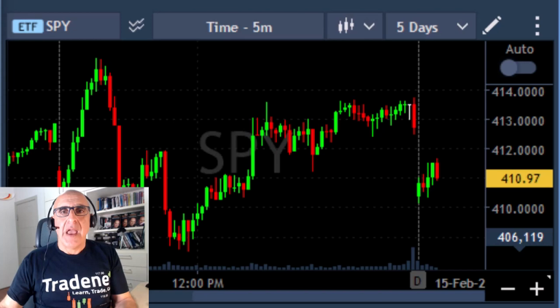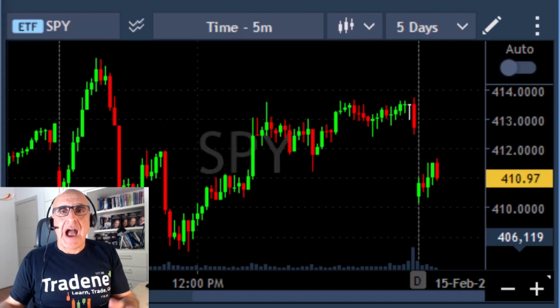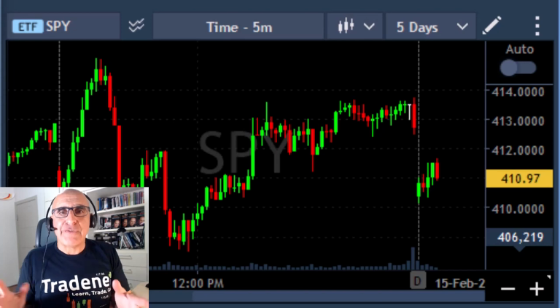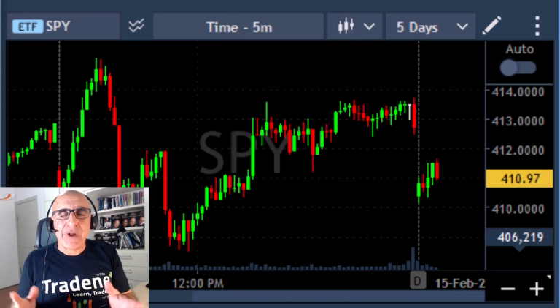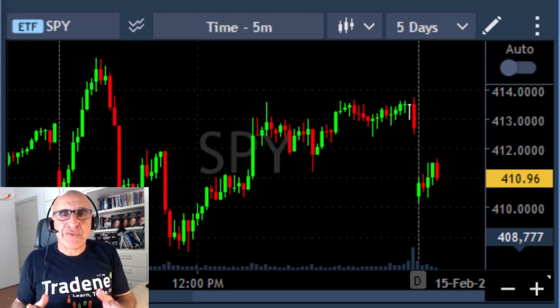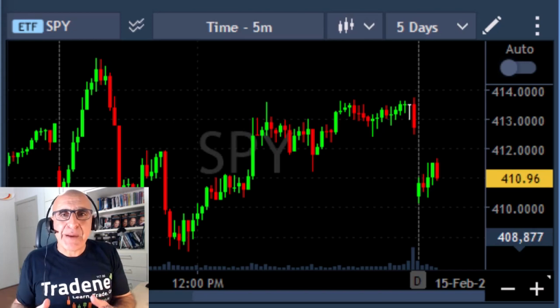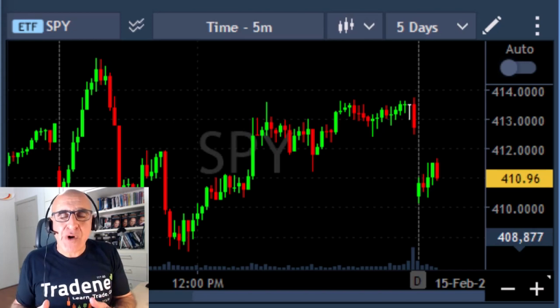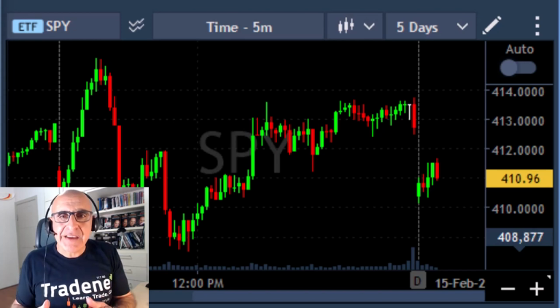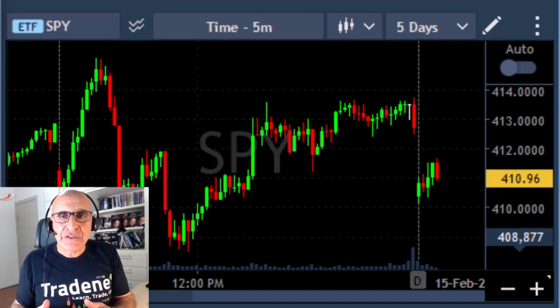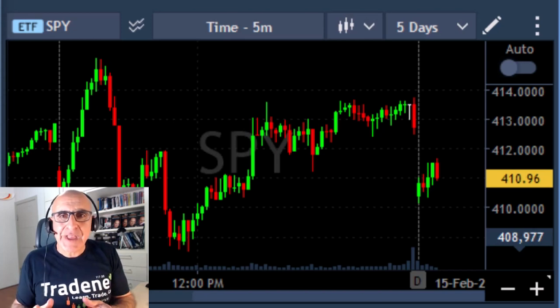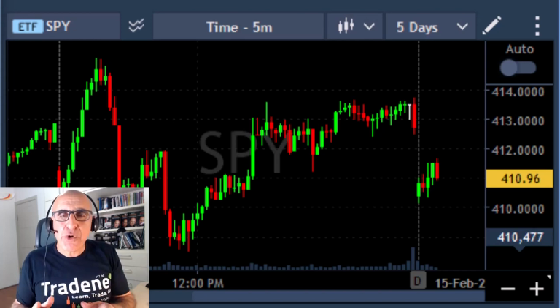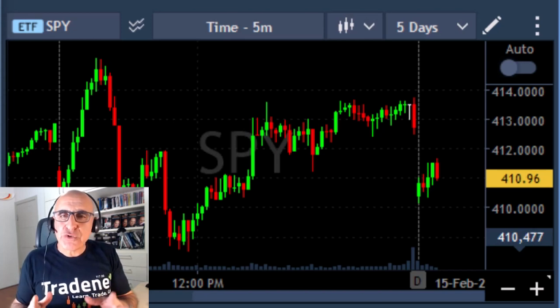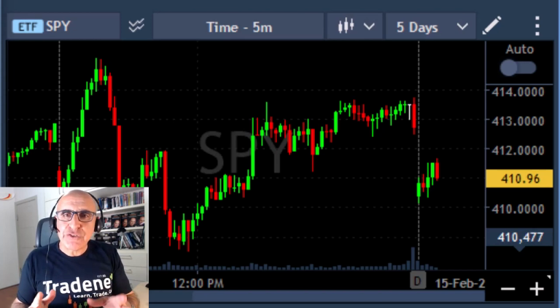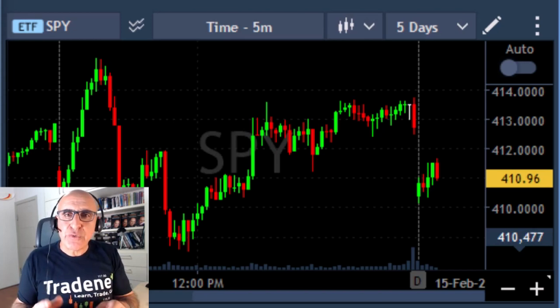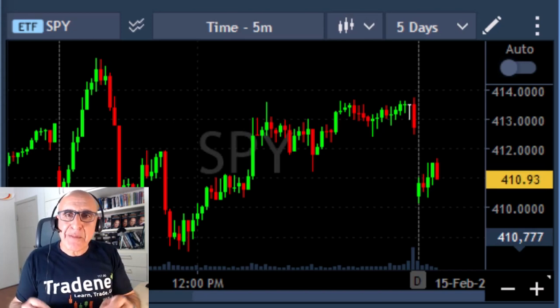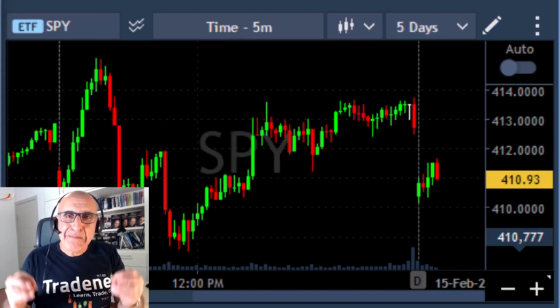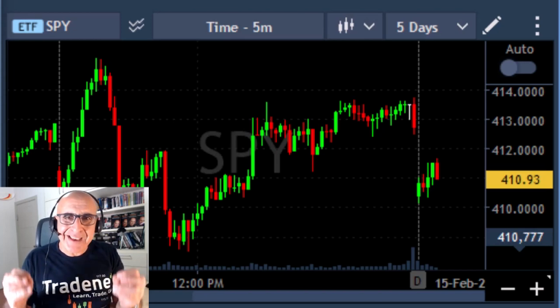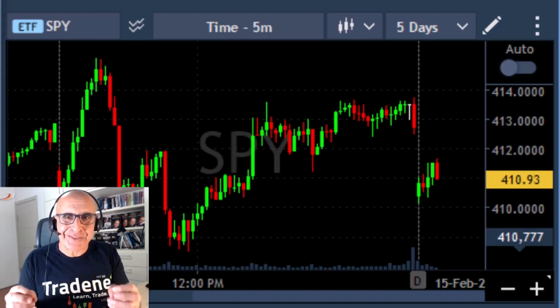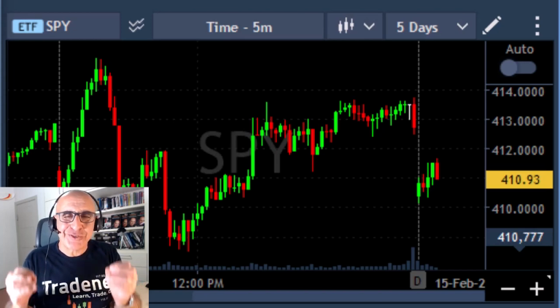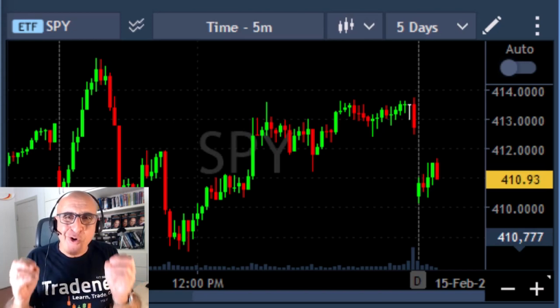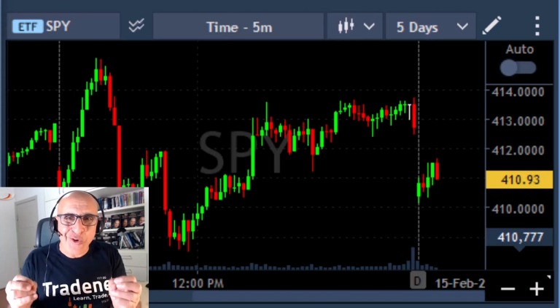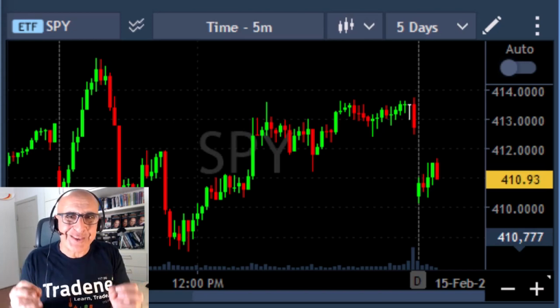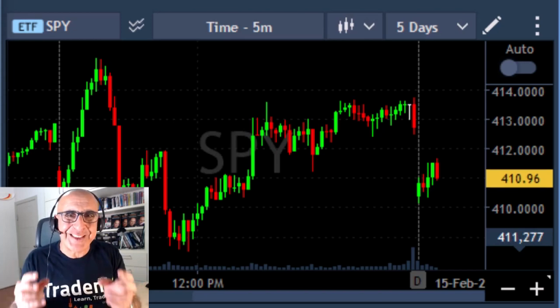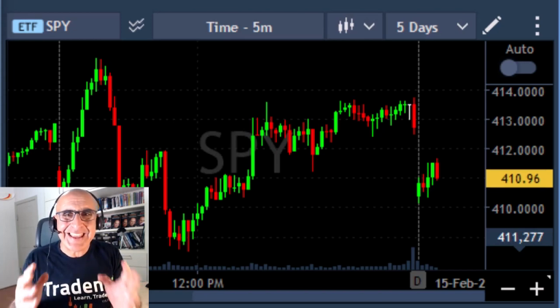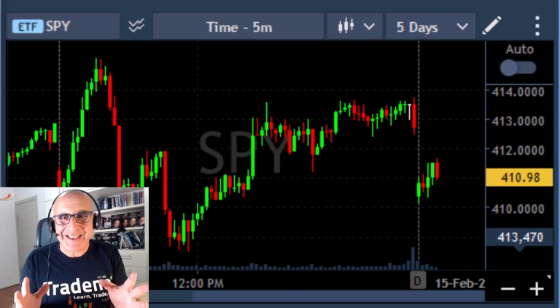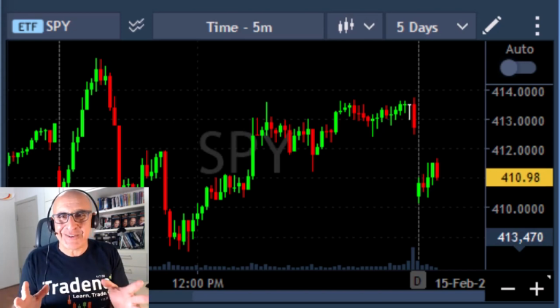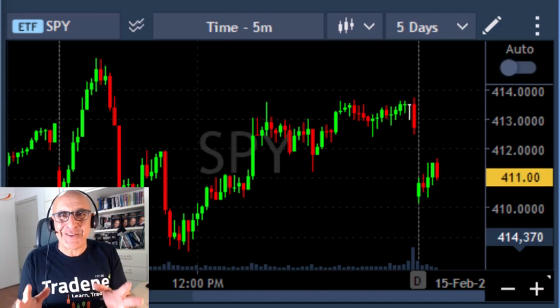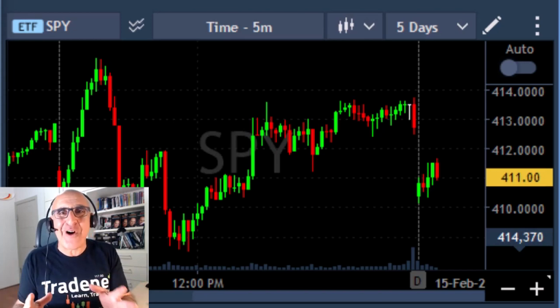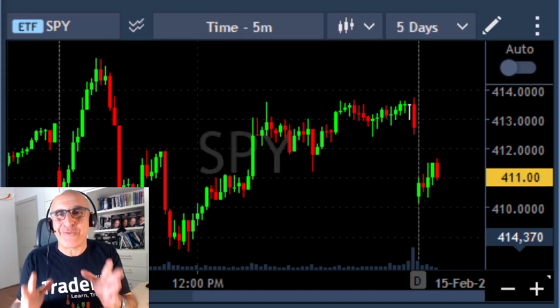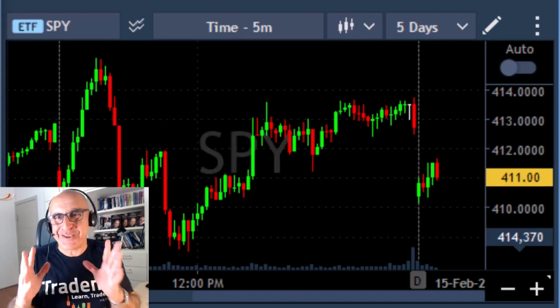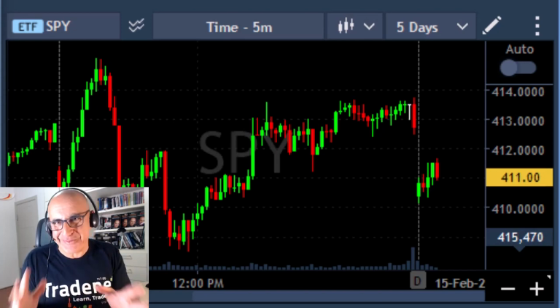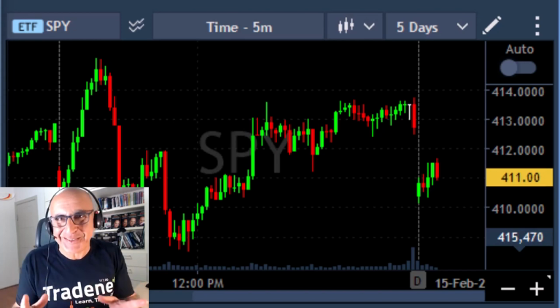Hi everyone, it's Mayer Barak here. Today I'm going to teach you the best, strongest indication of a reversal.